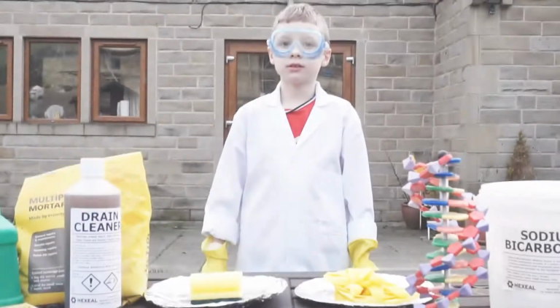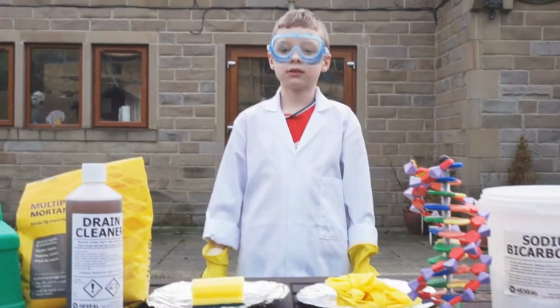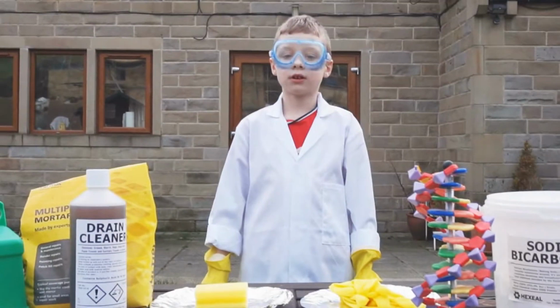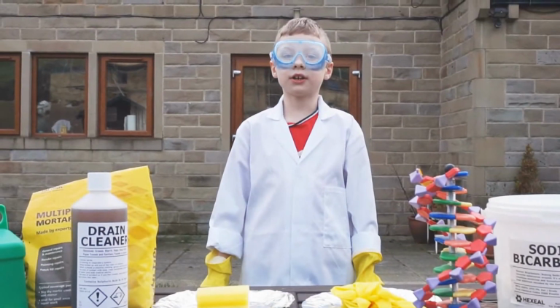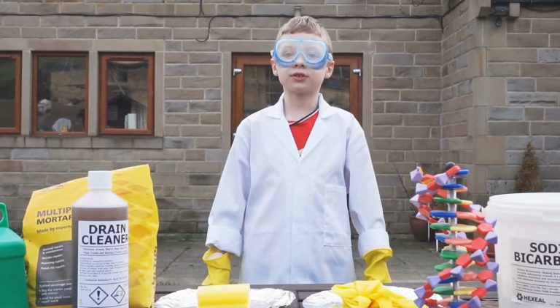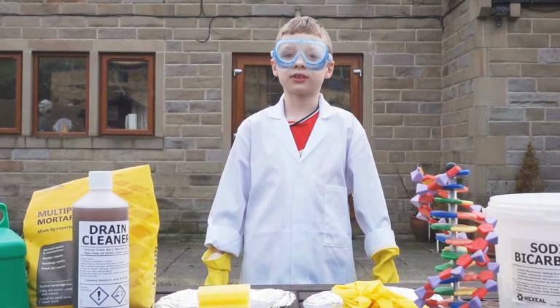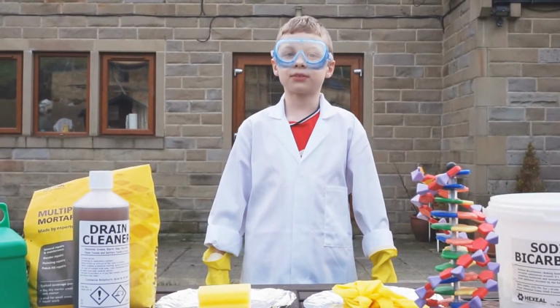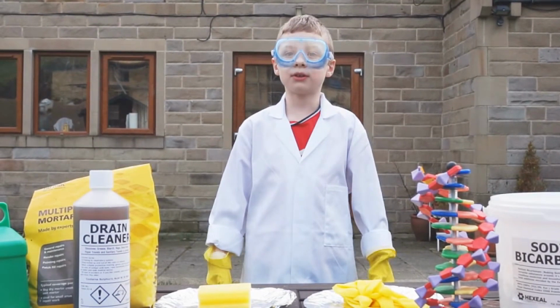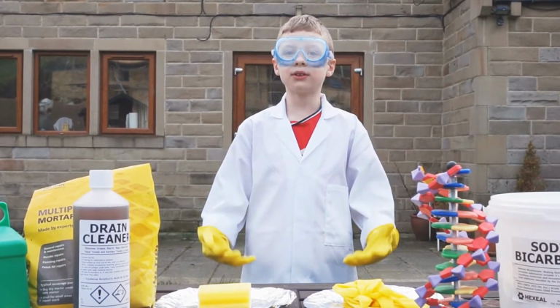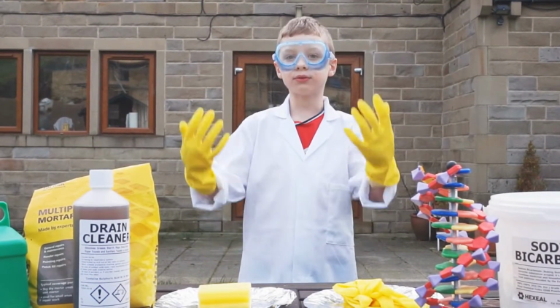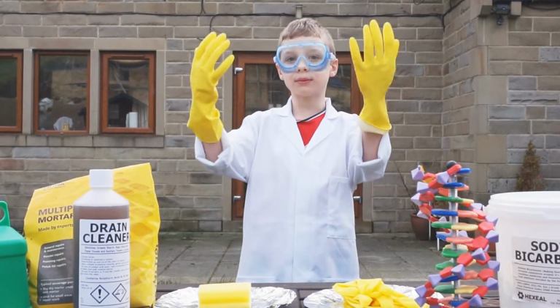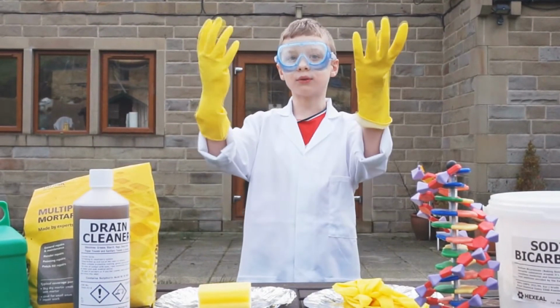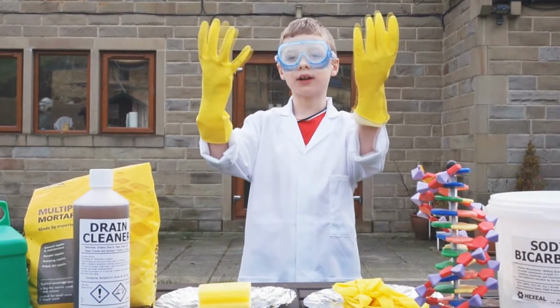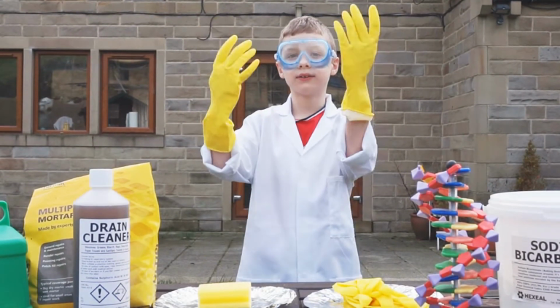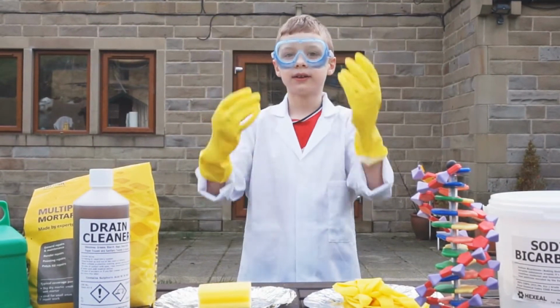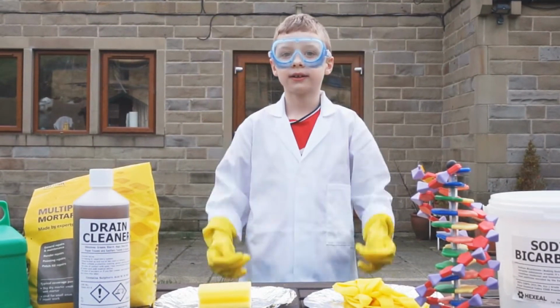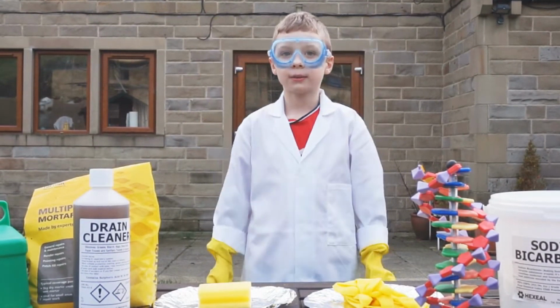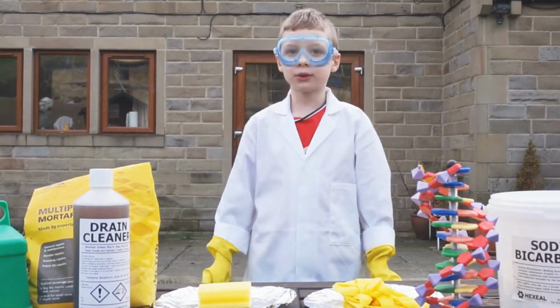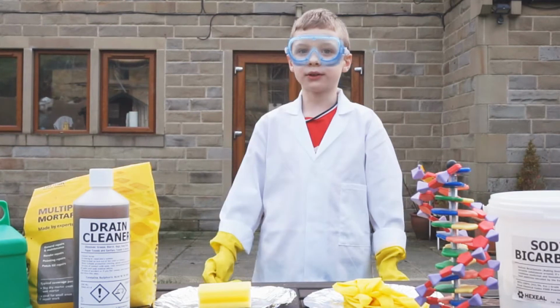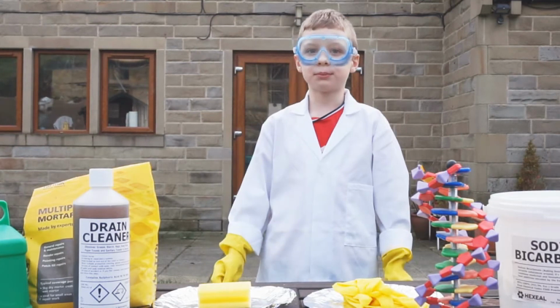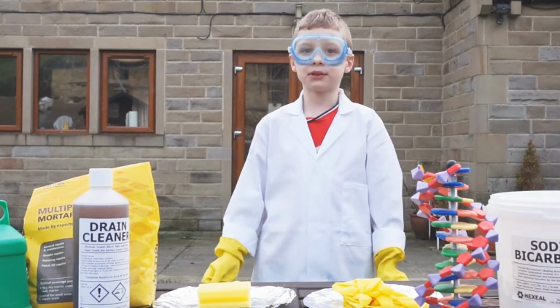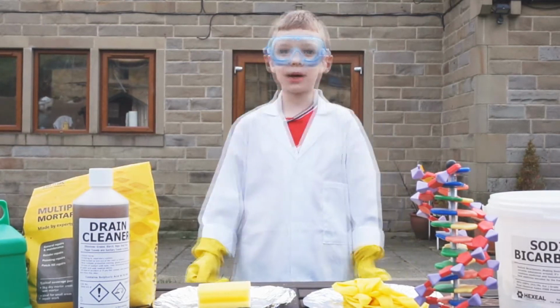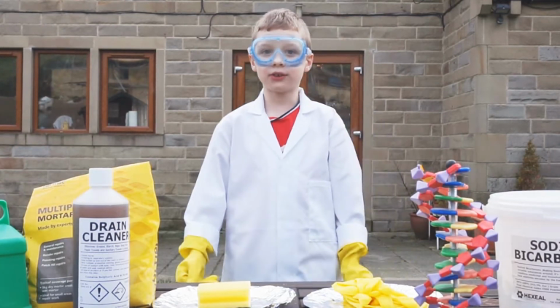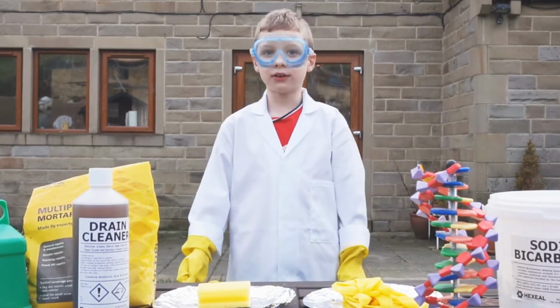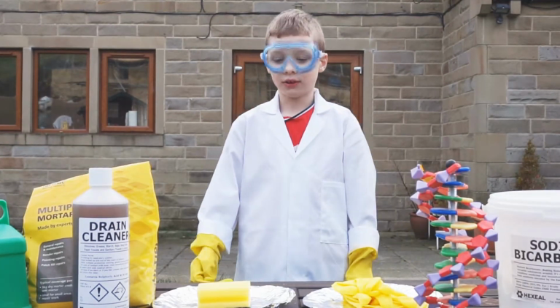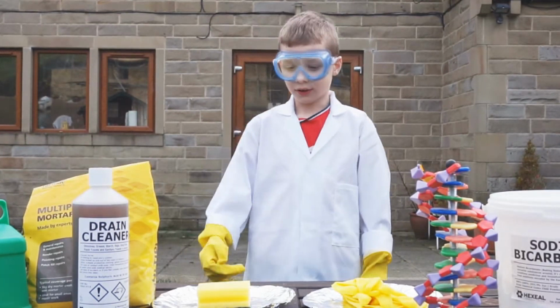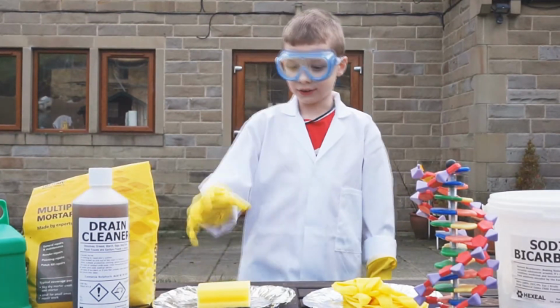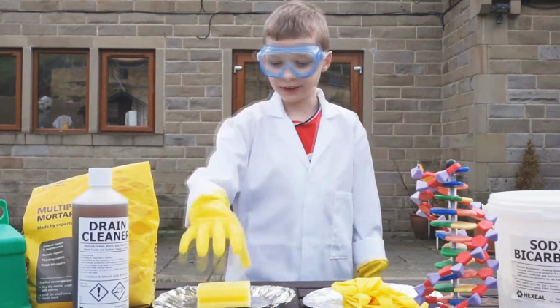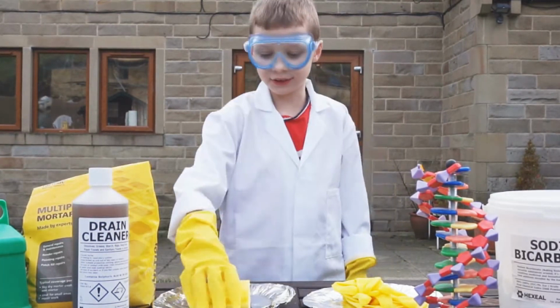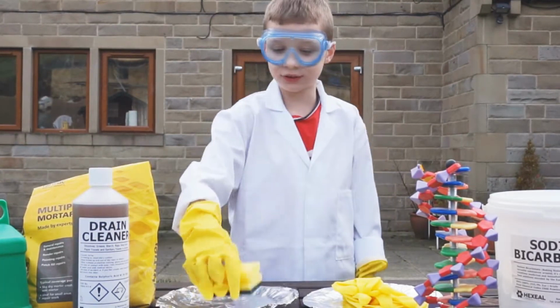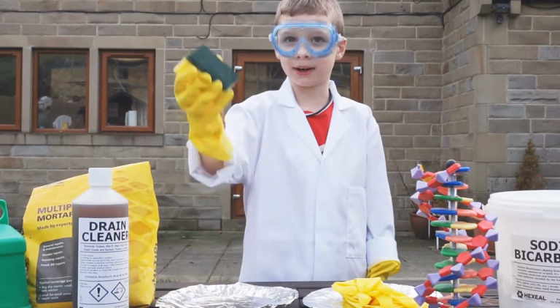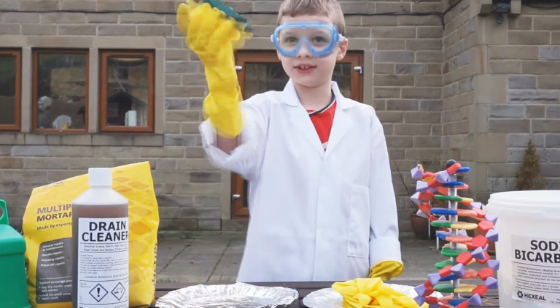Ok Youtubers, experiment number one. We are going to put some acid on this sponge.